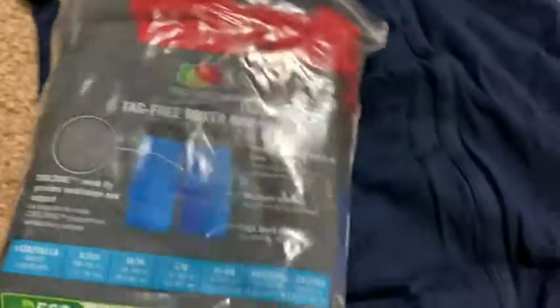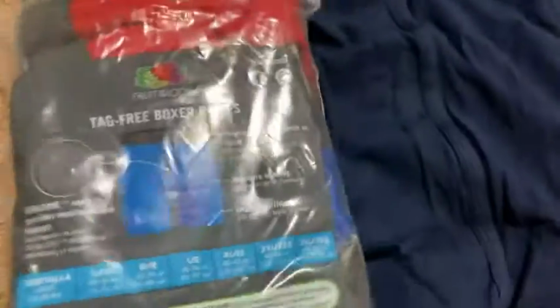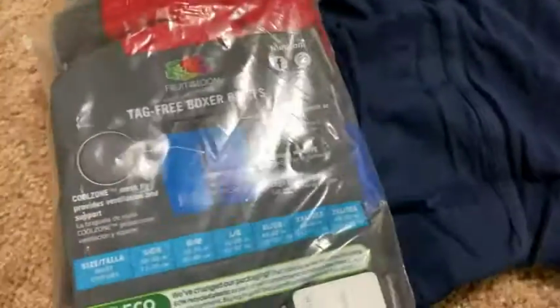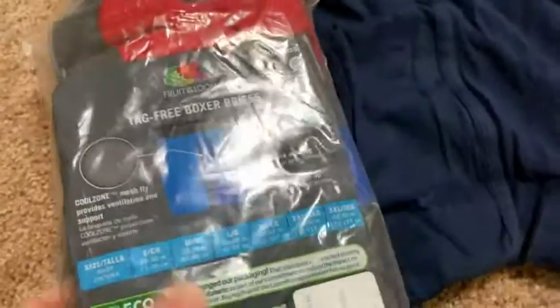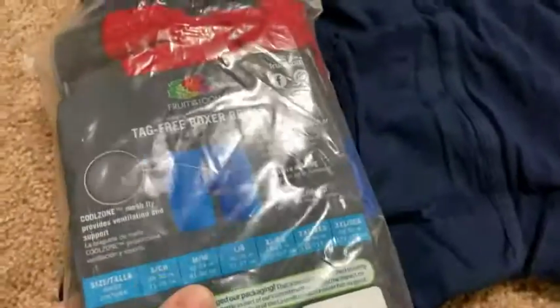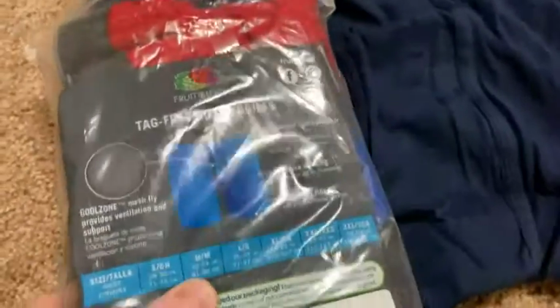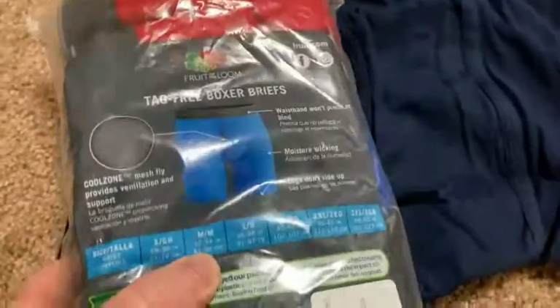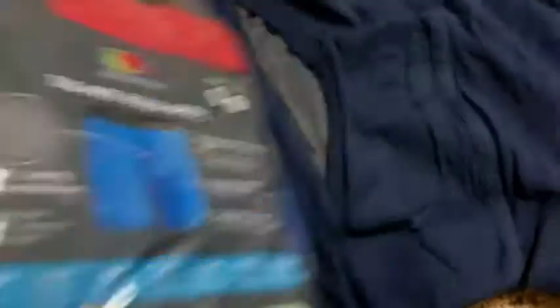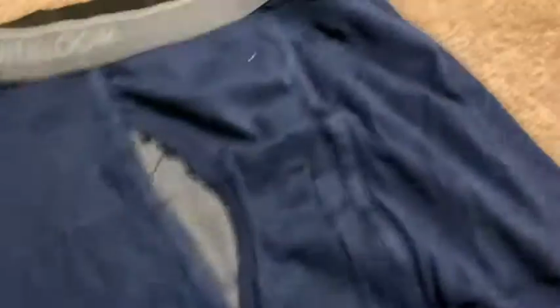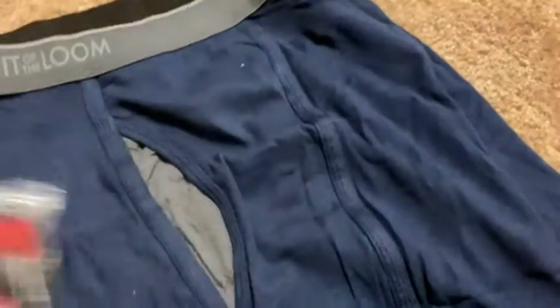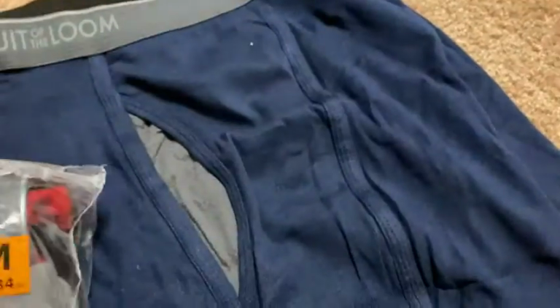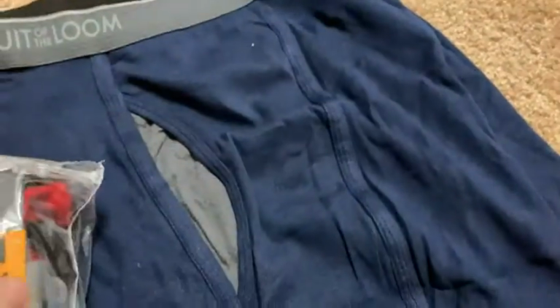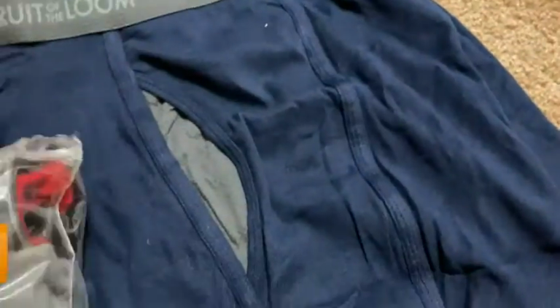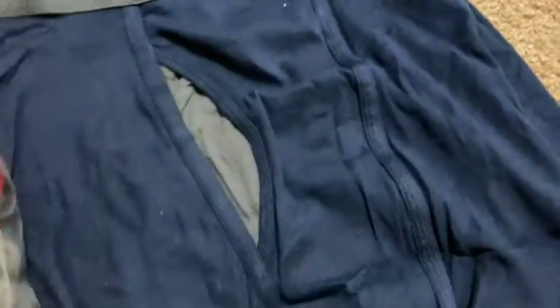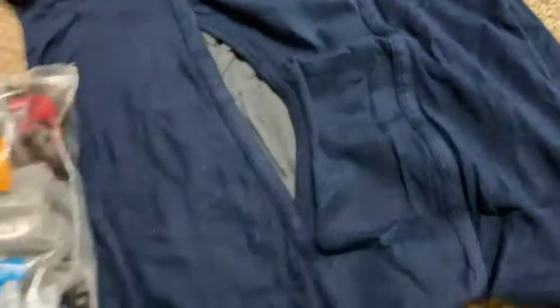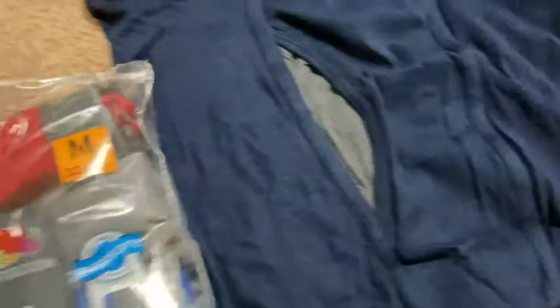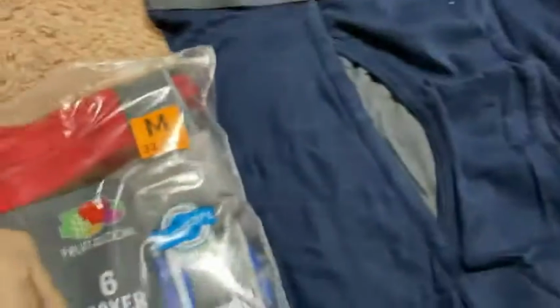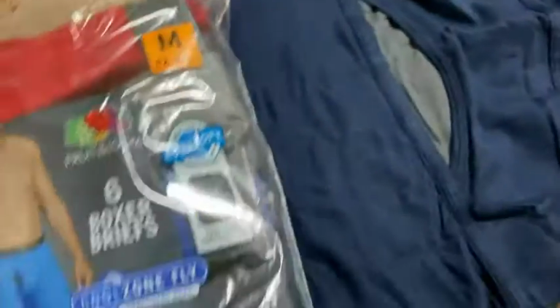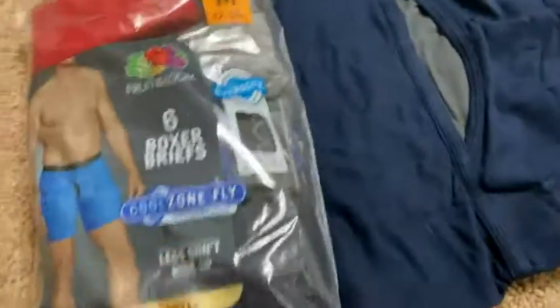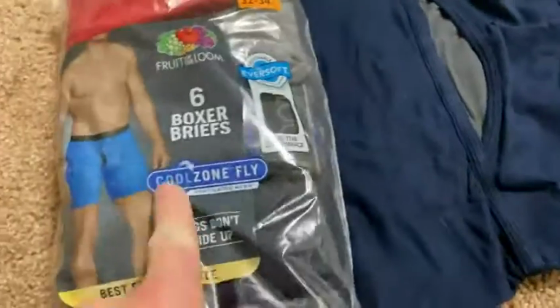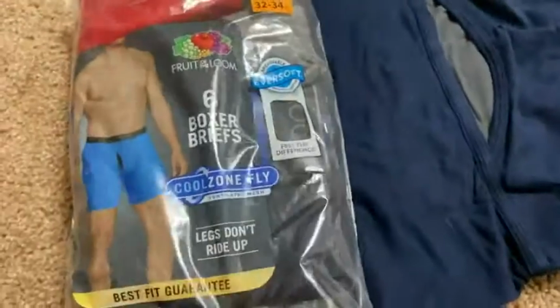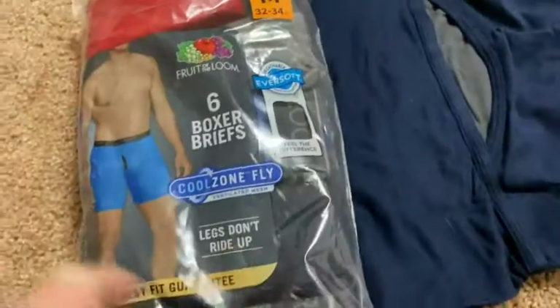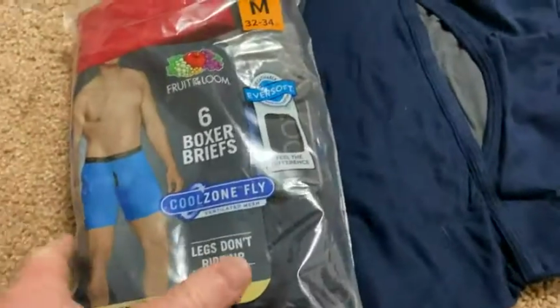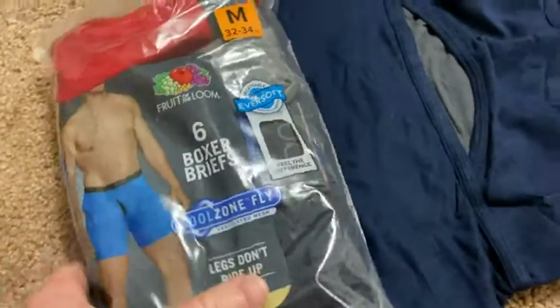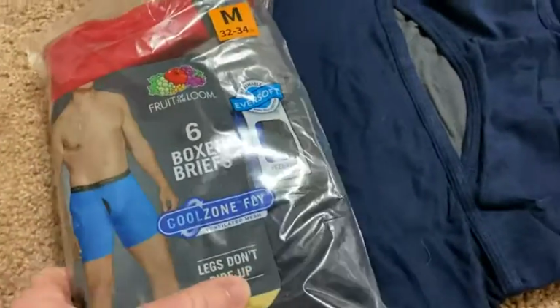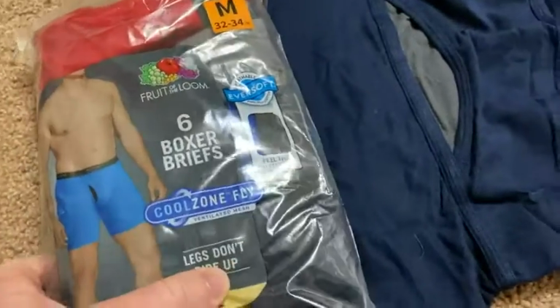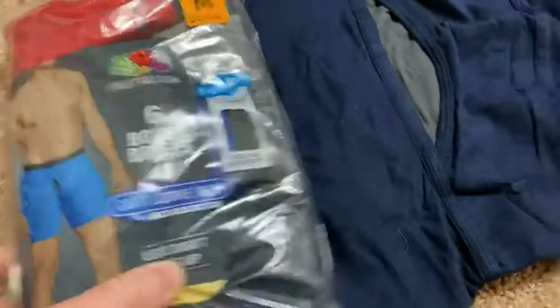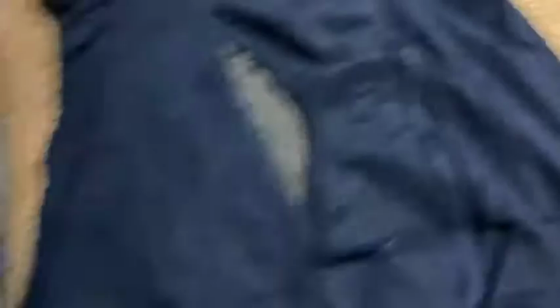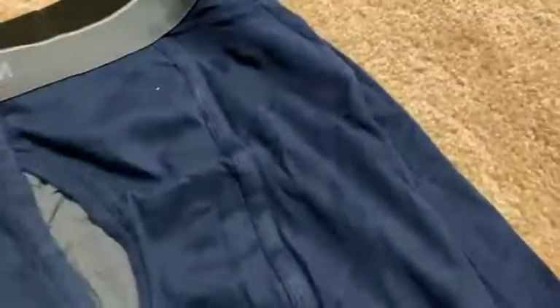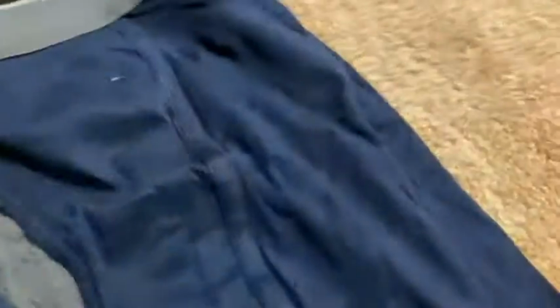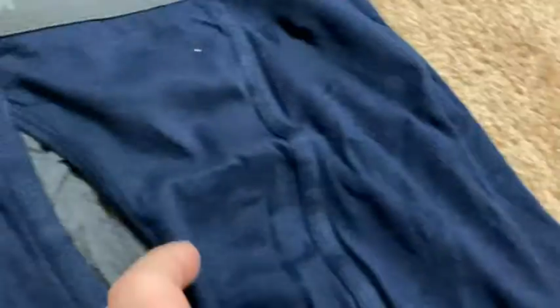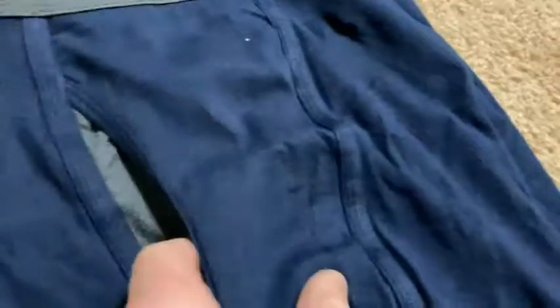They're true to size and they fit really well. I tried this pair on — this was a six pack — and it's really interesting. I did not expect this, by the way.